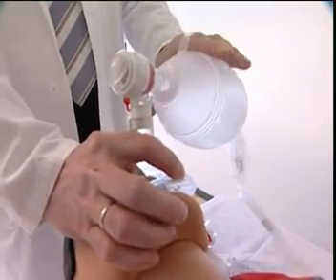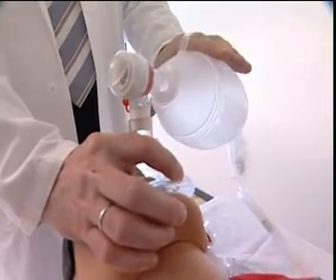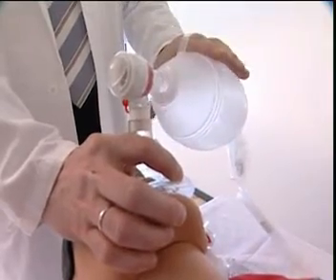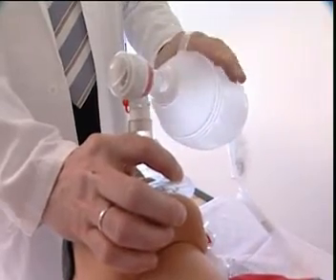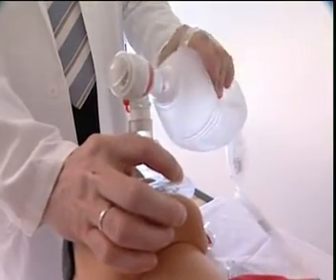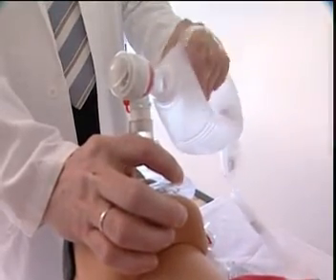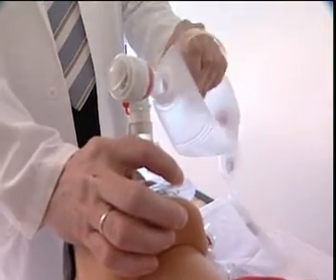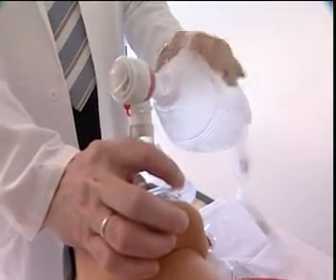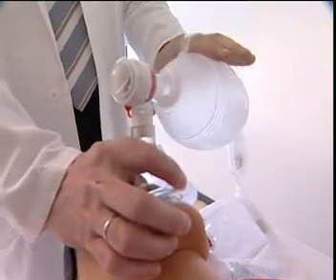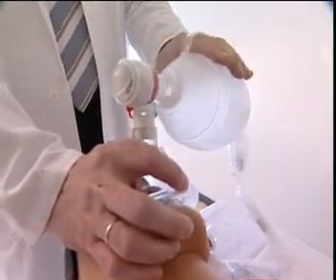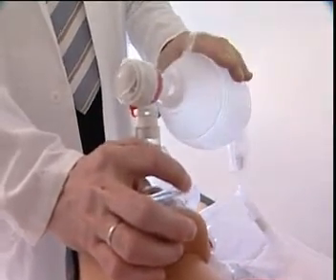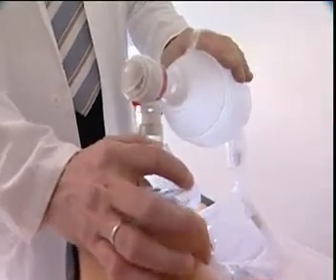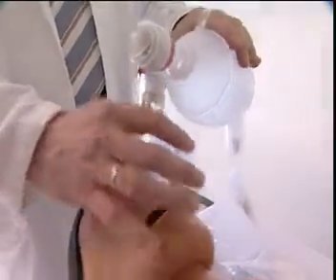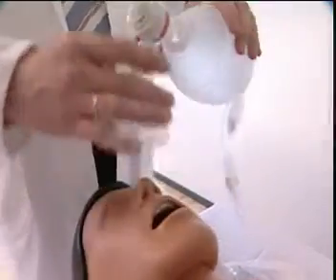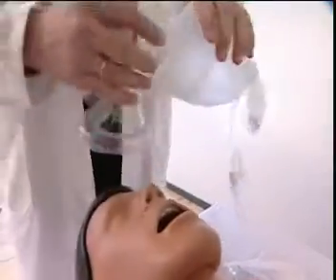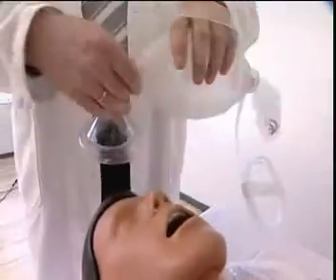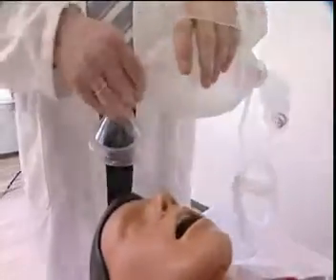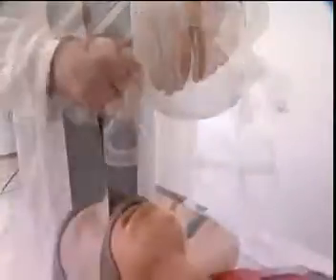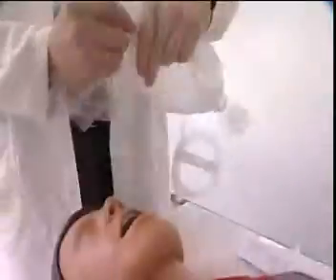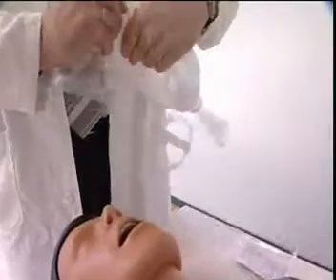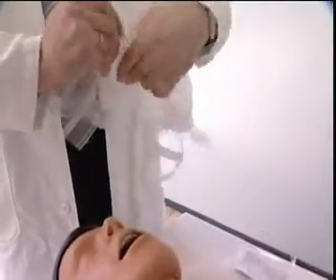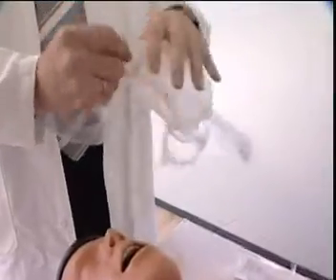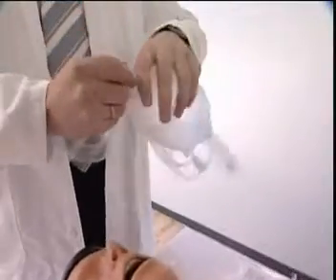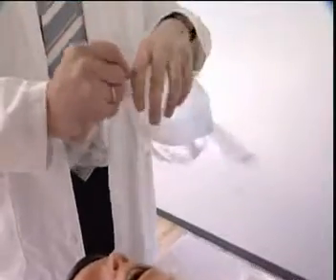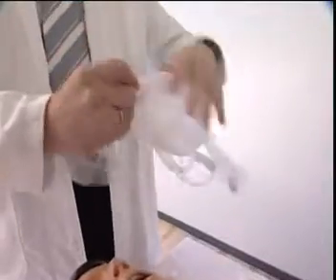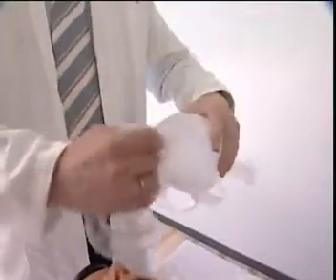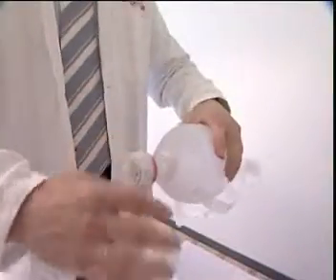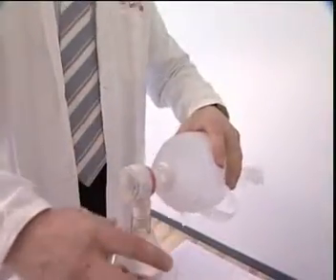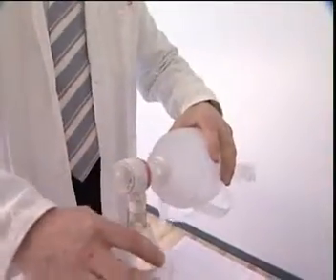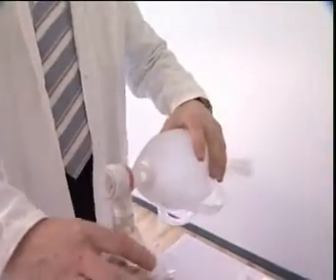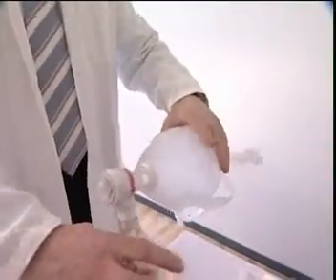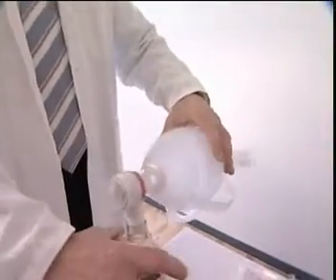If needed, the handle can be turned away by holding the patient valve with one hand and turning the handle away with the other hand.